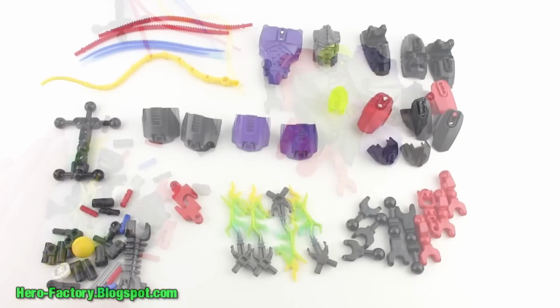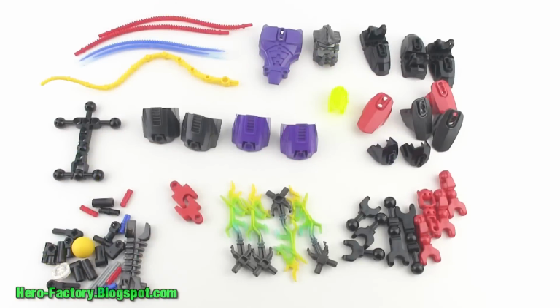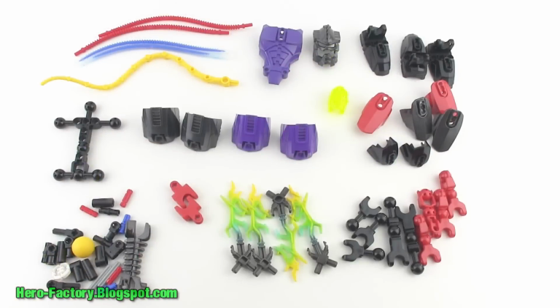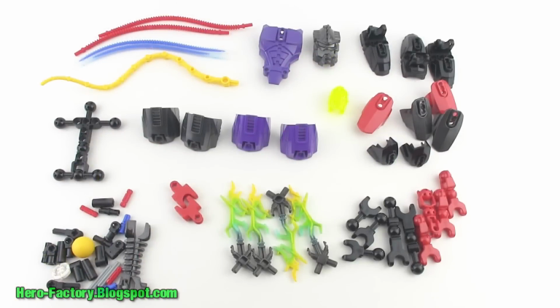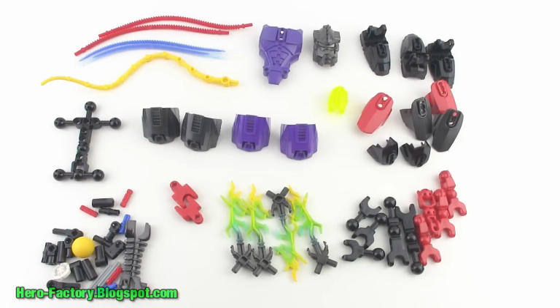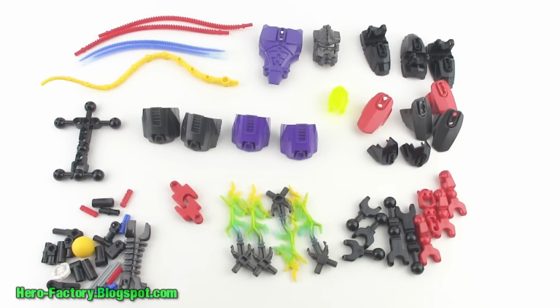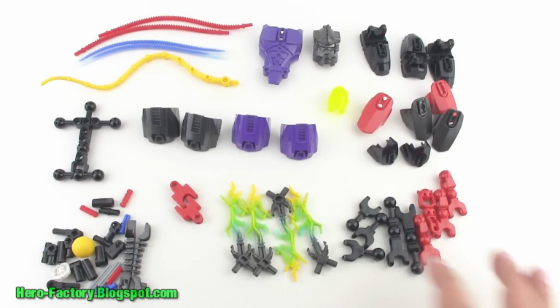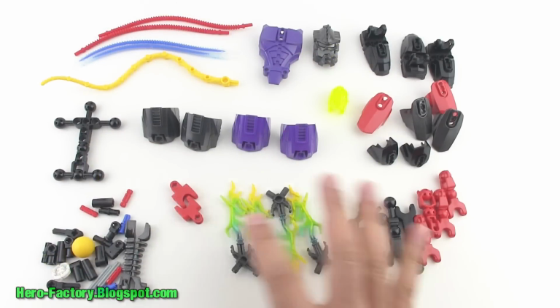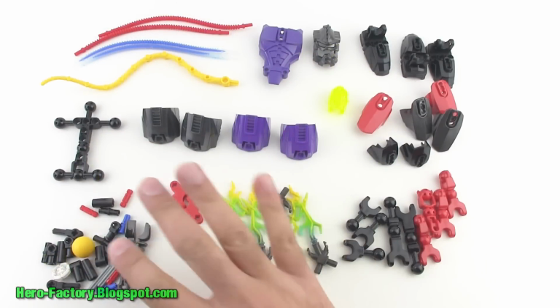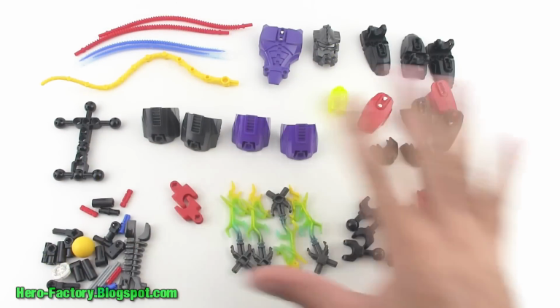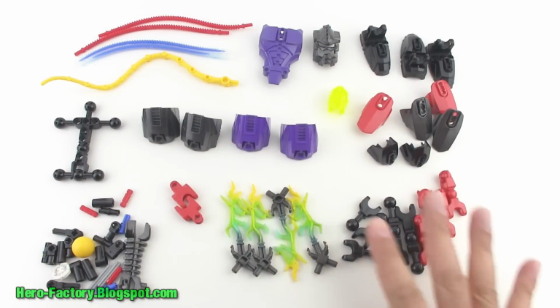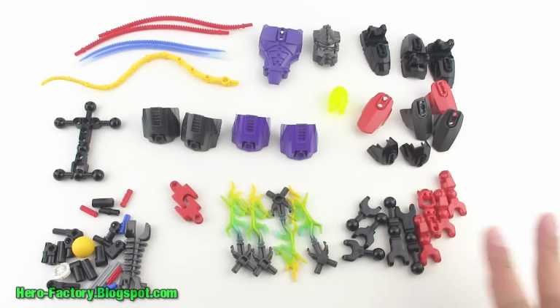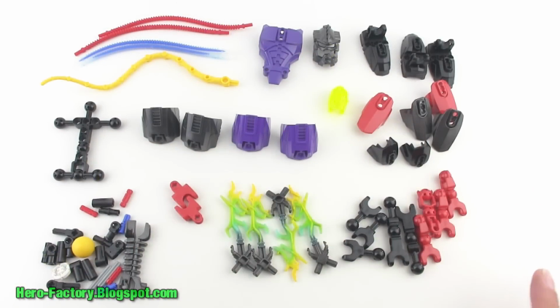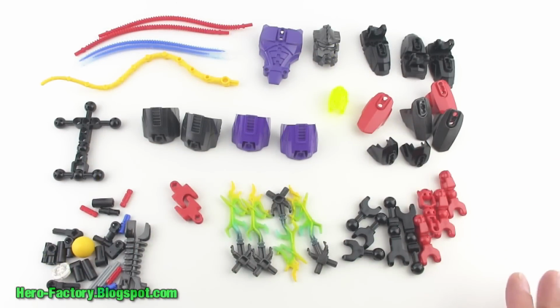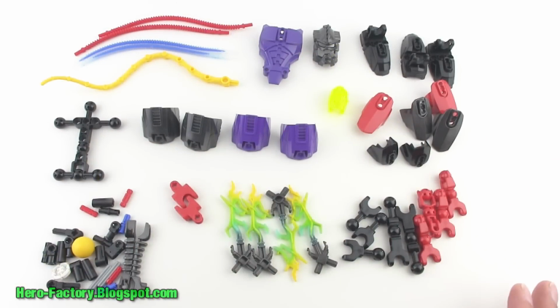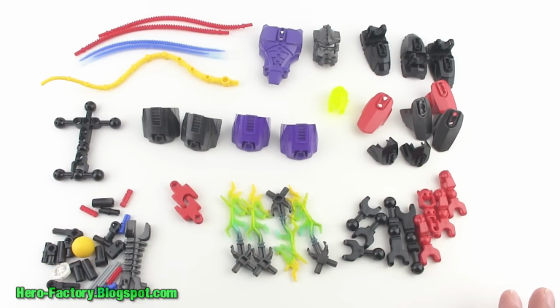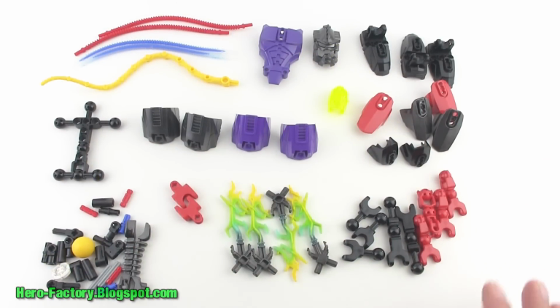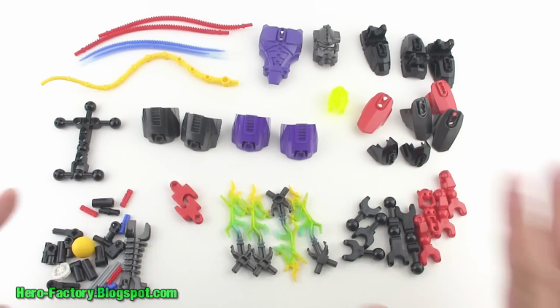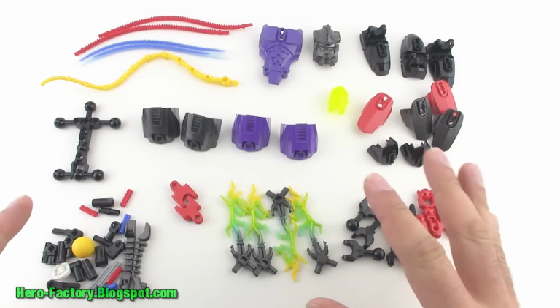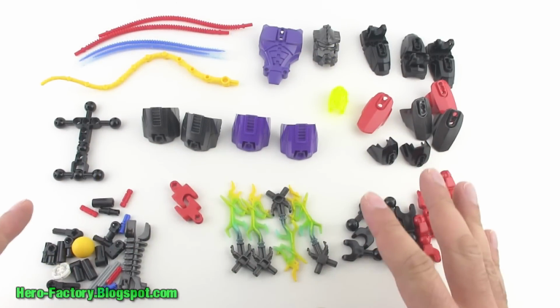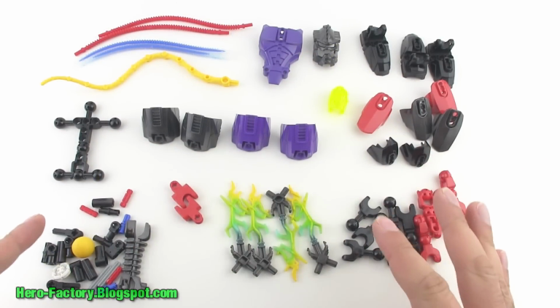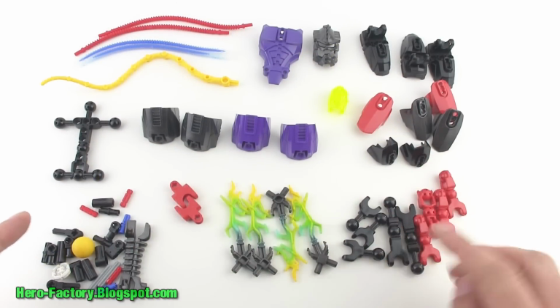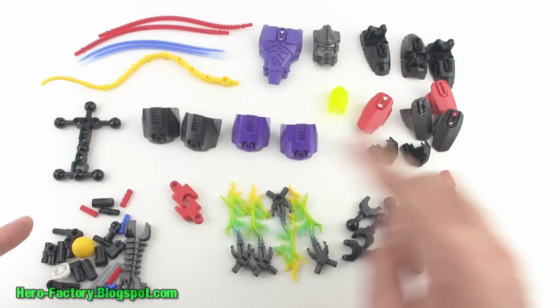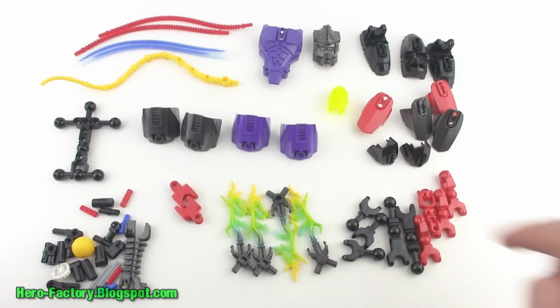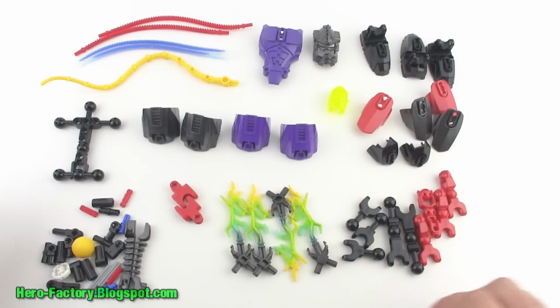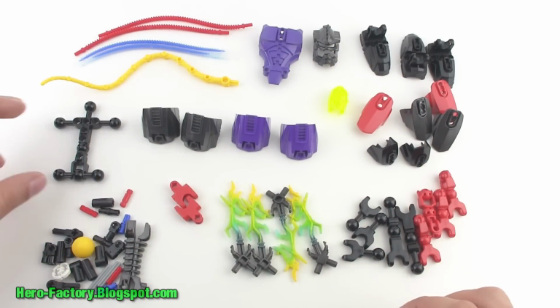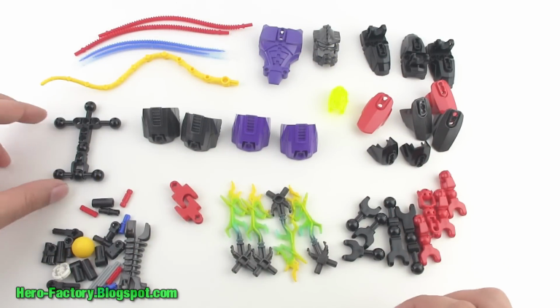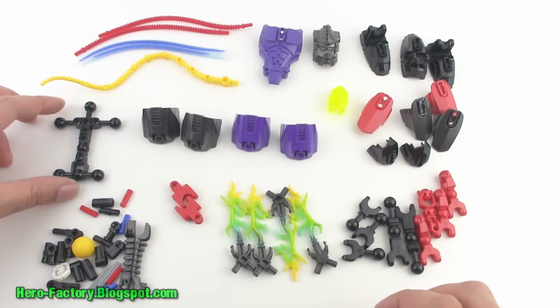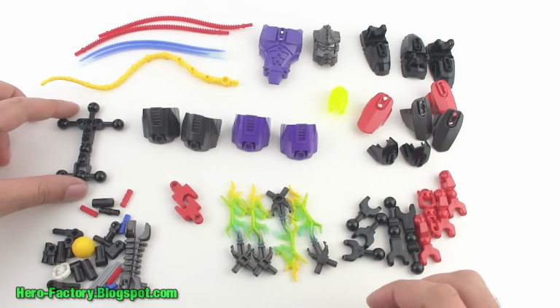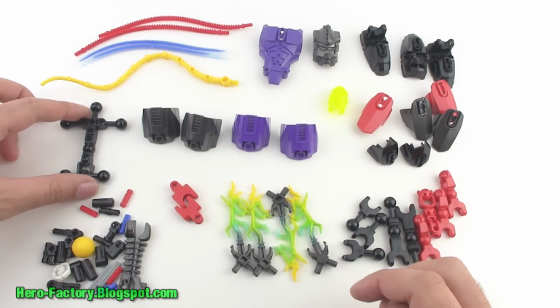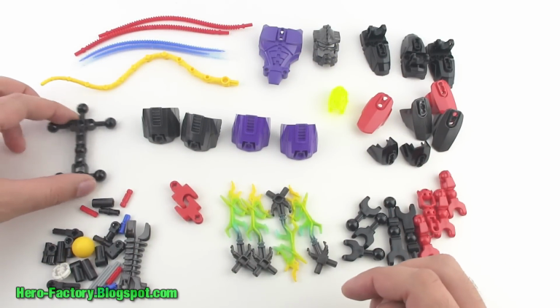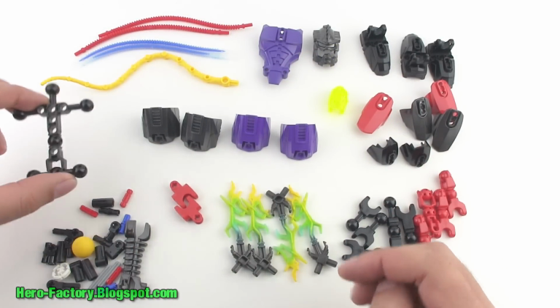All right, there are the parts. If you want to get a full inventory of exactly what's here, just hit the pause button and you can count stuff out if you like.